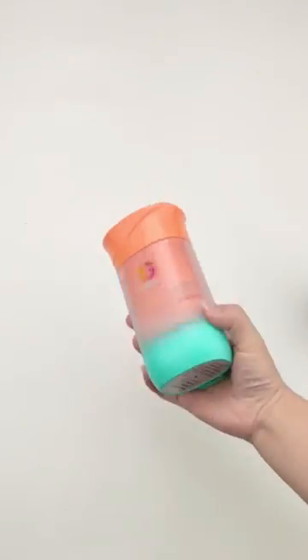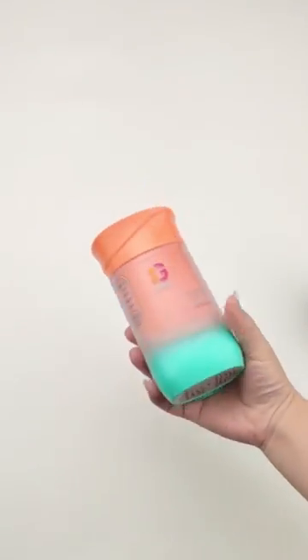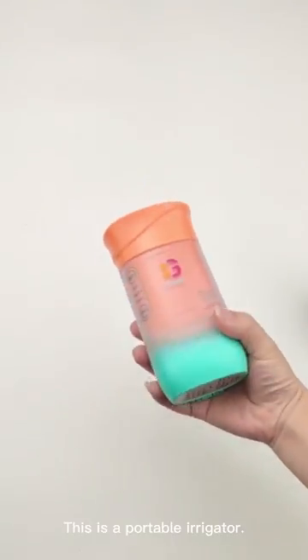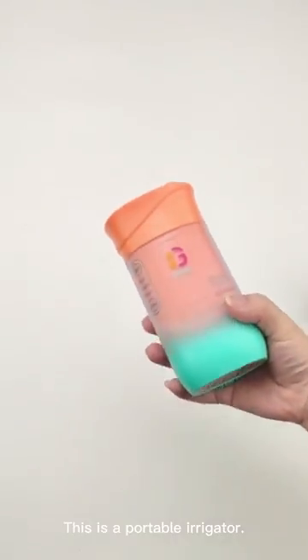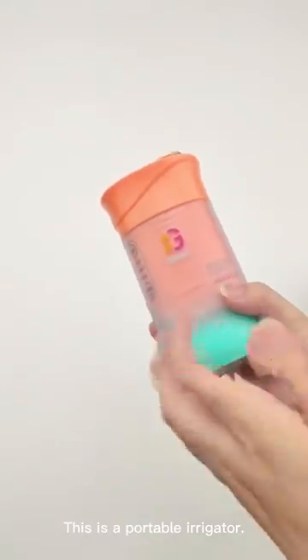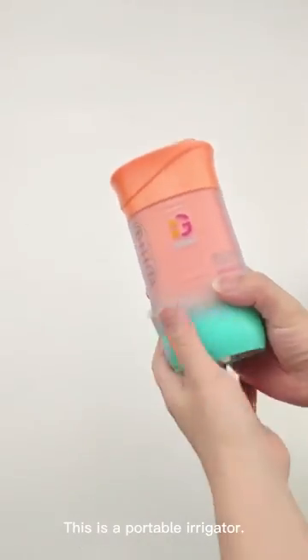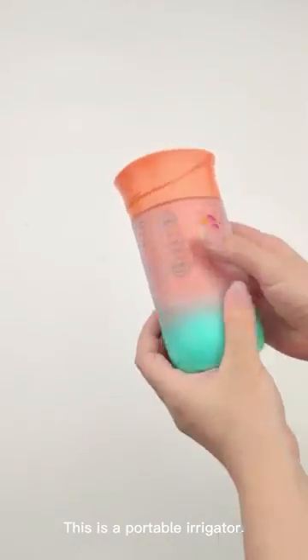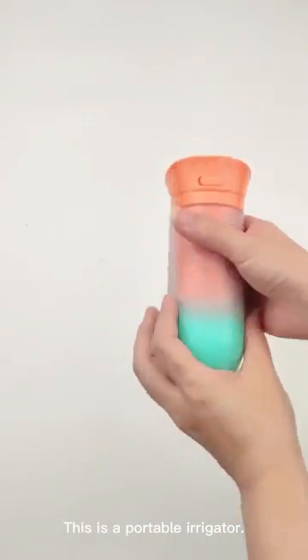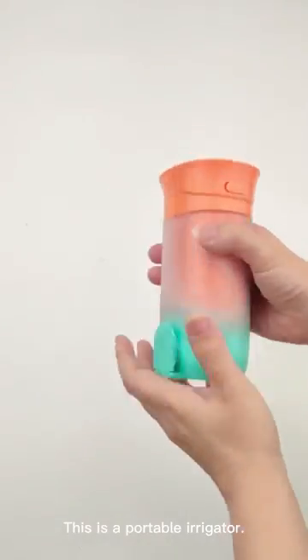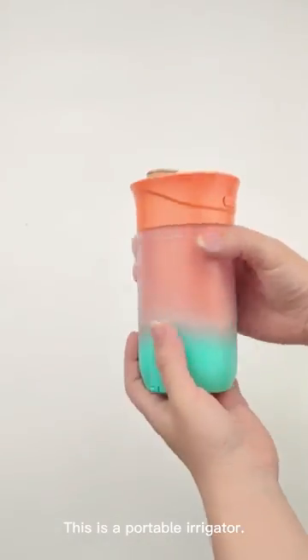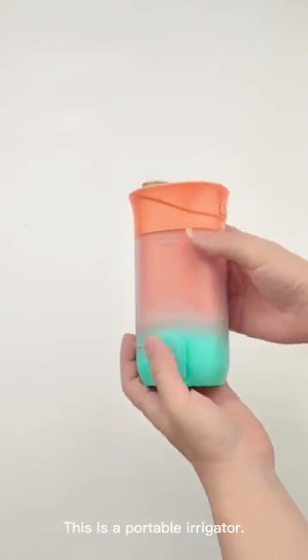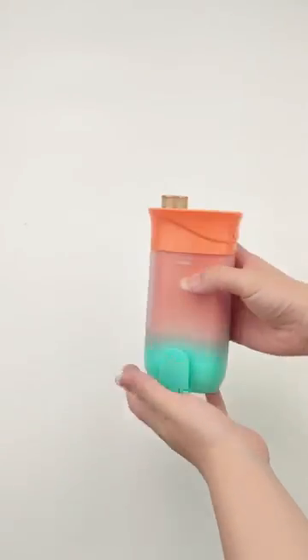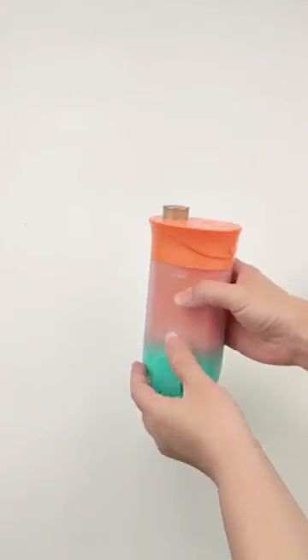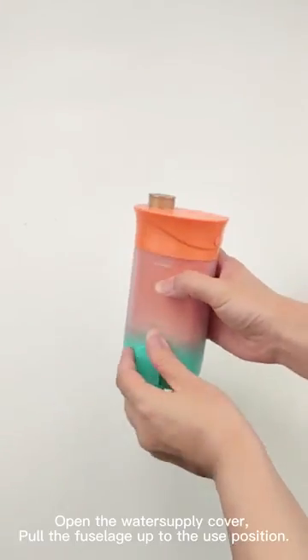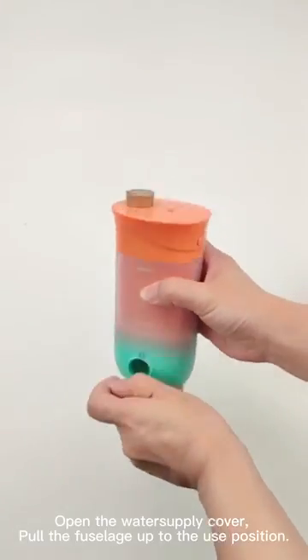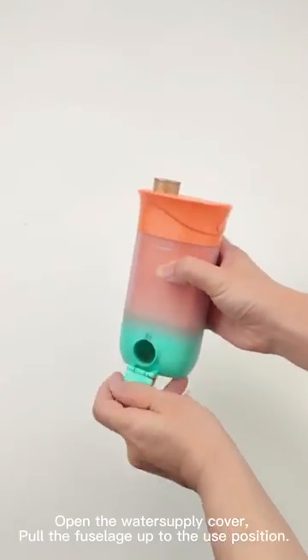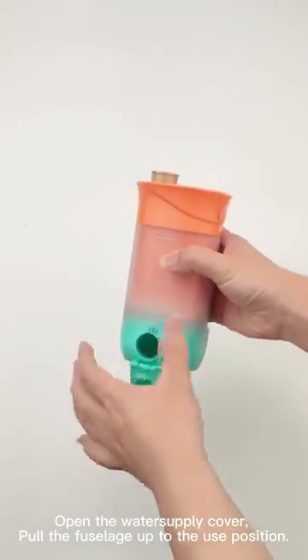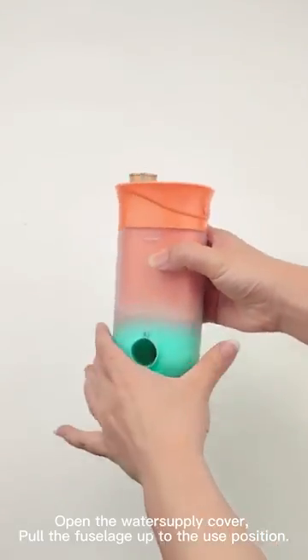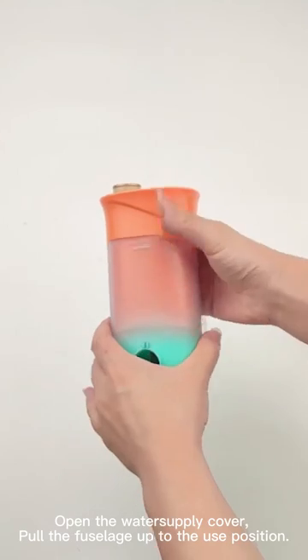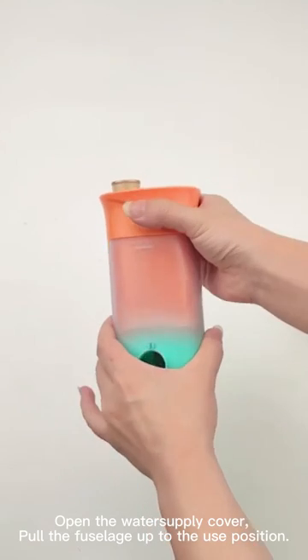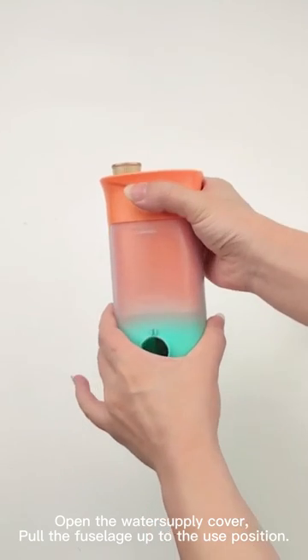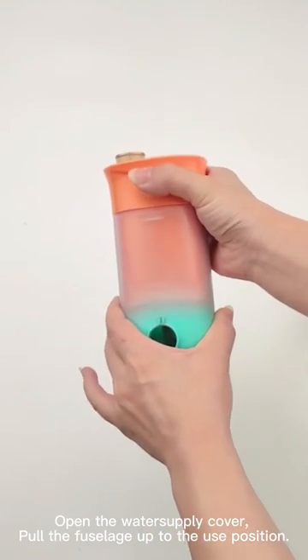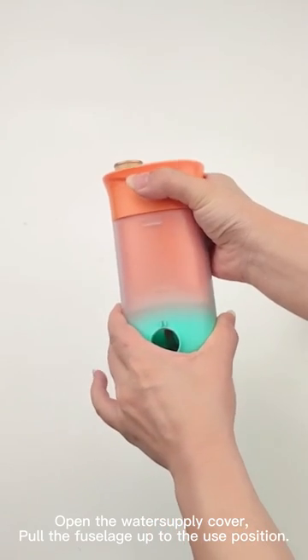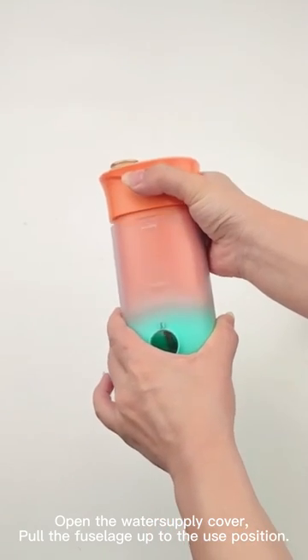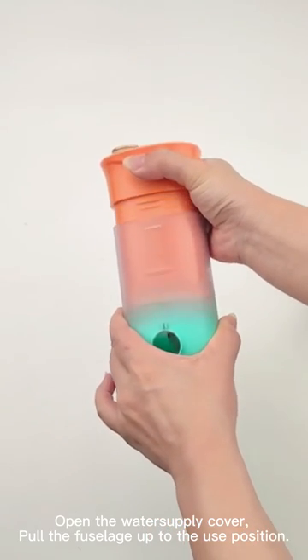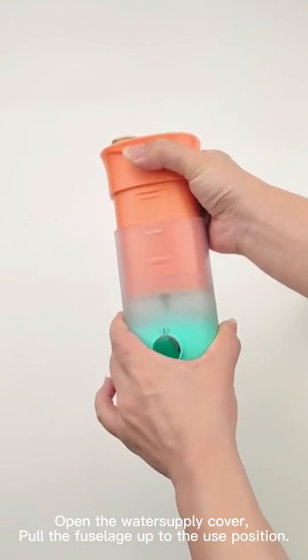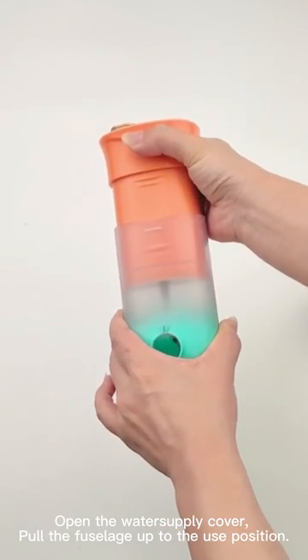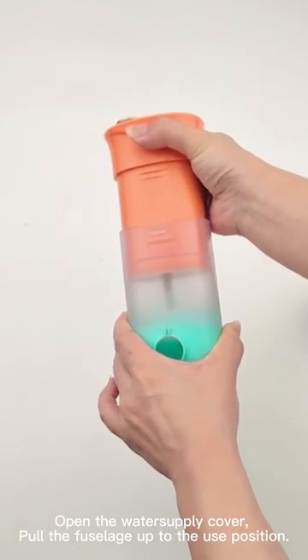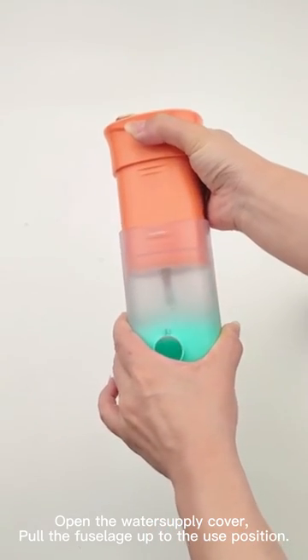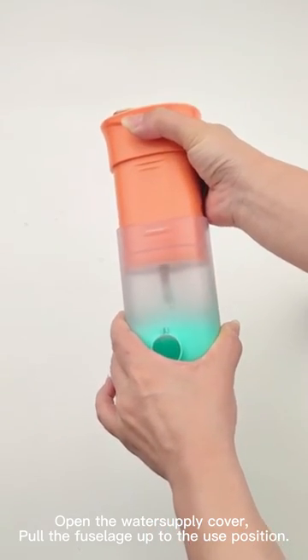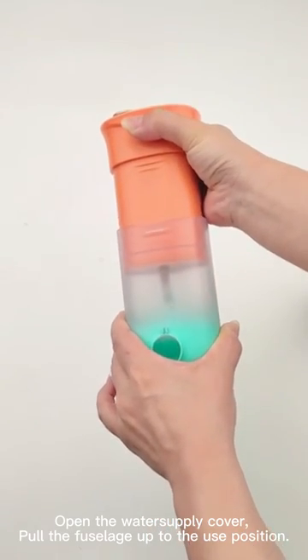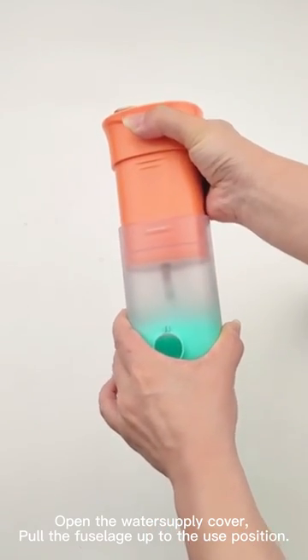This is a portable irrigator. Open the water supply cover. Pull the fuselage up to the use position.